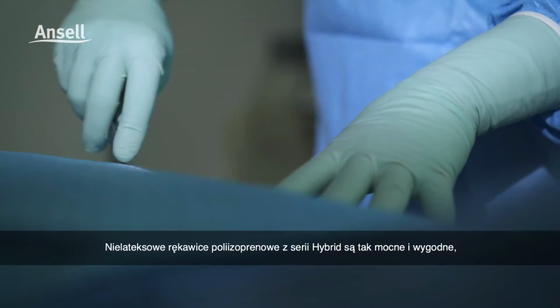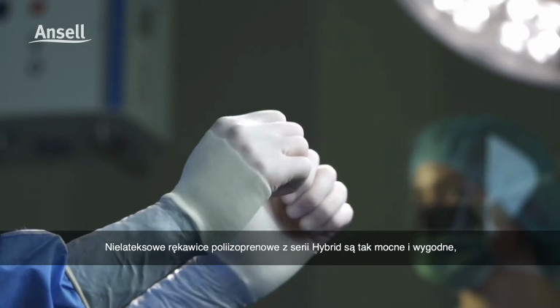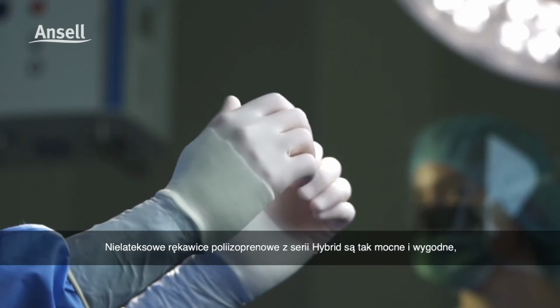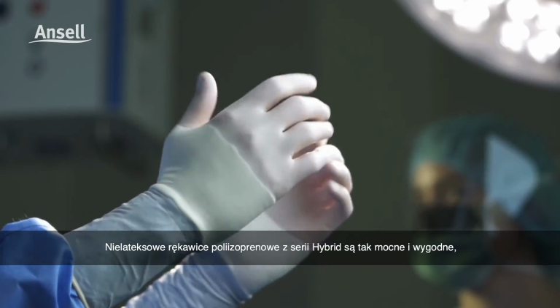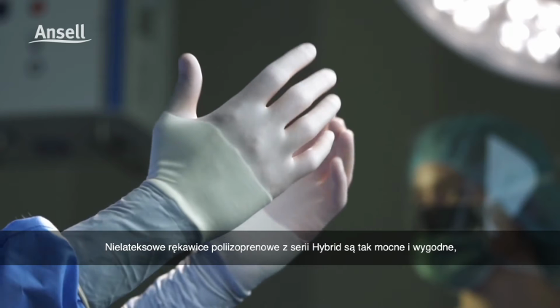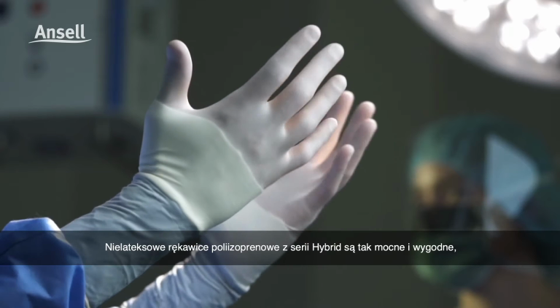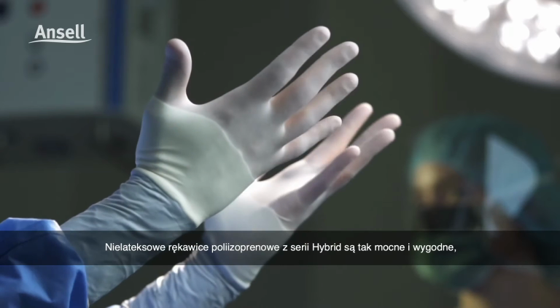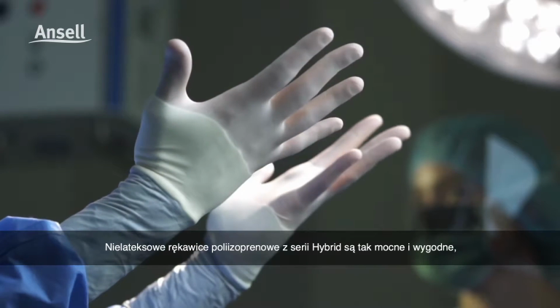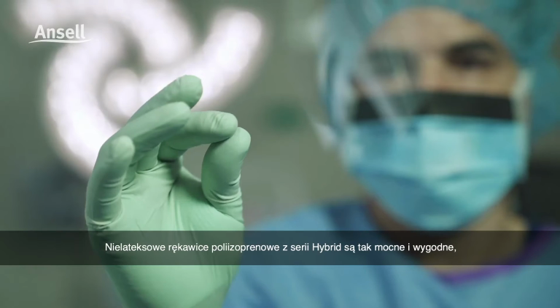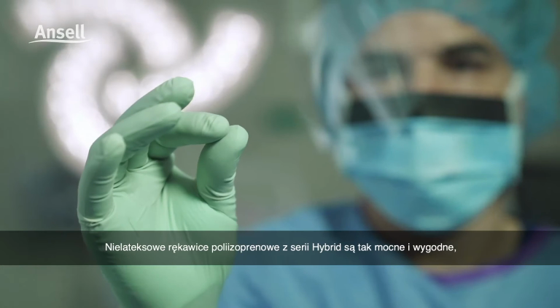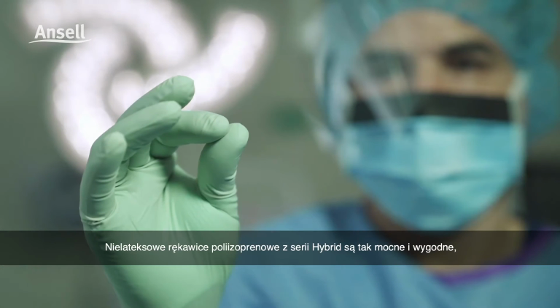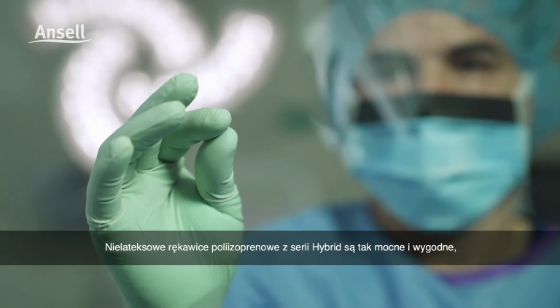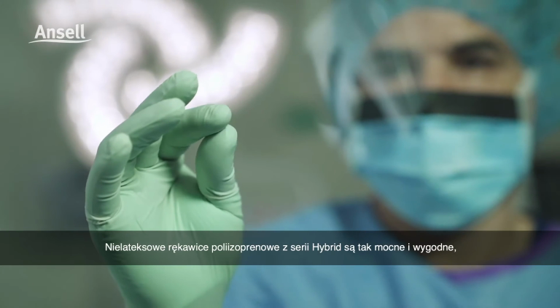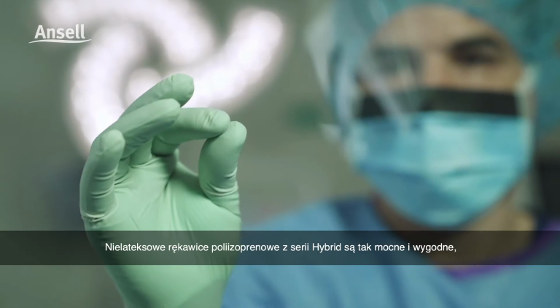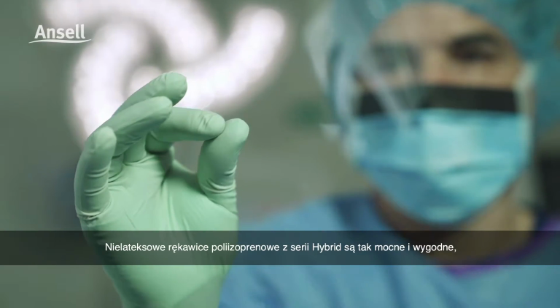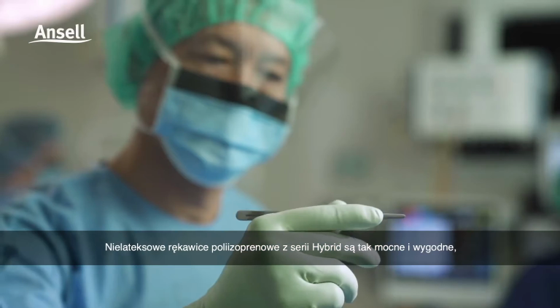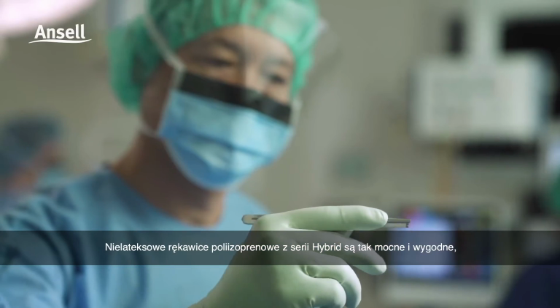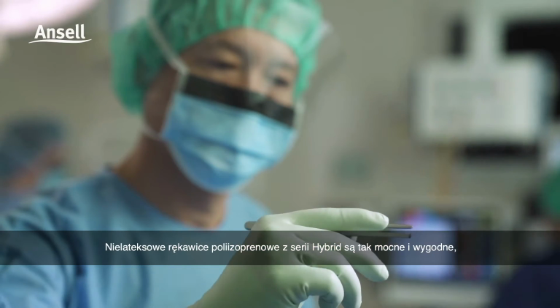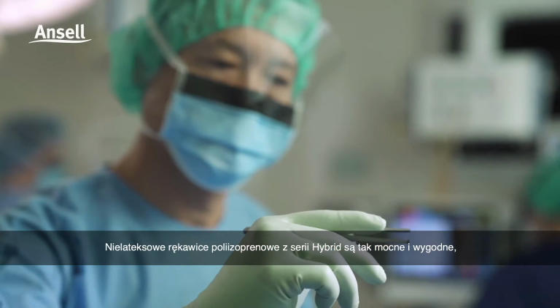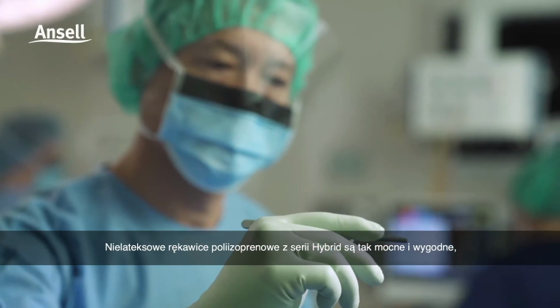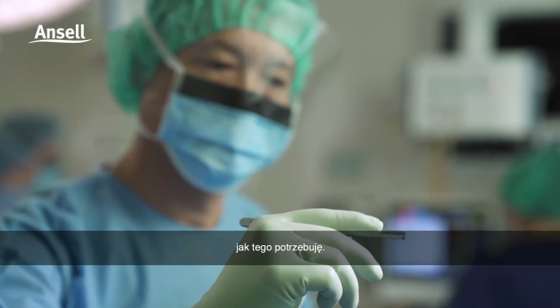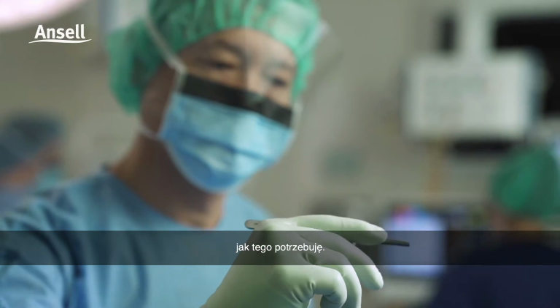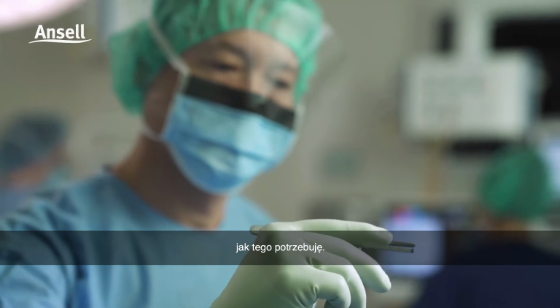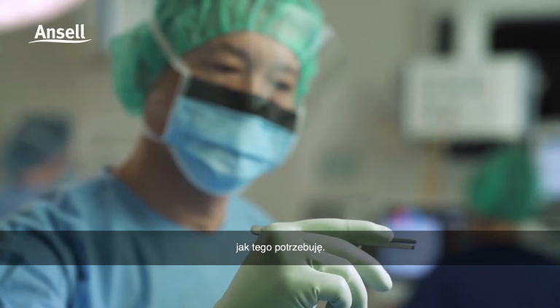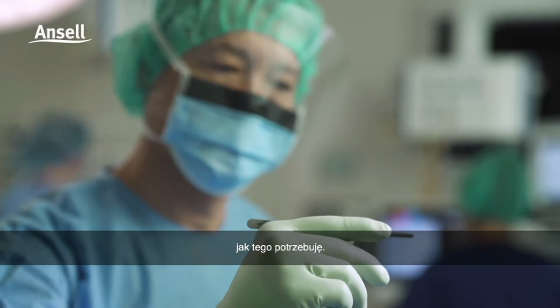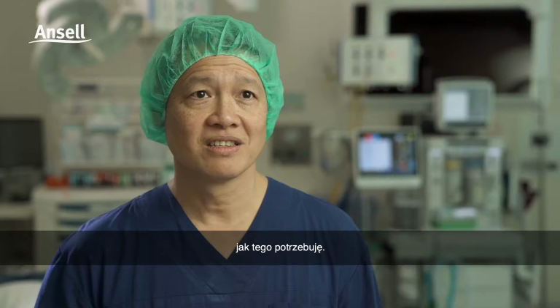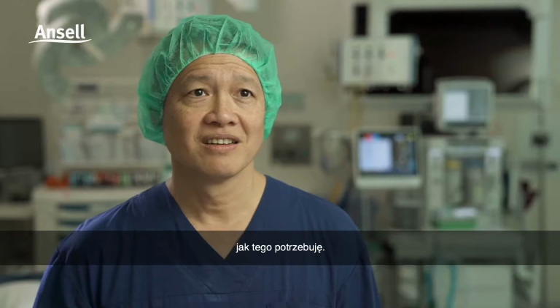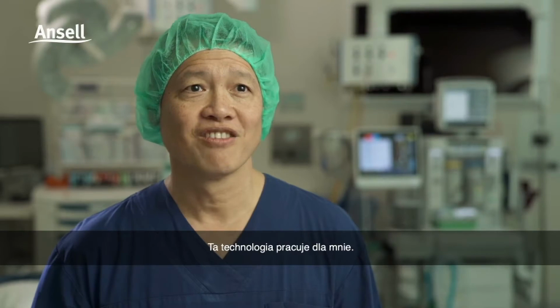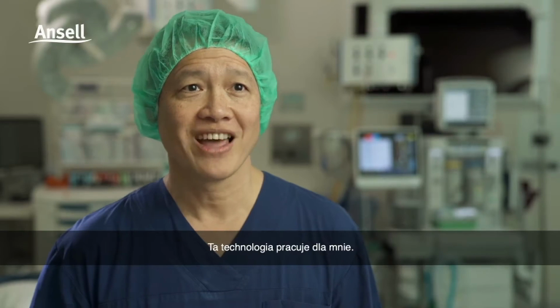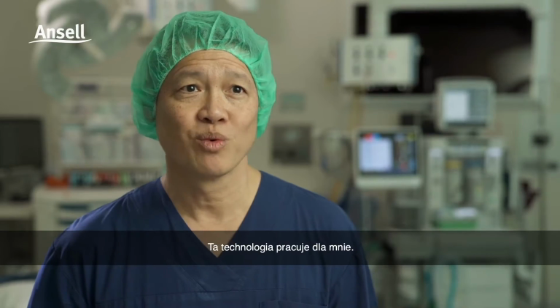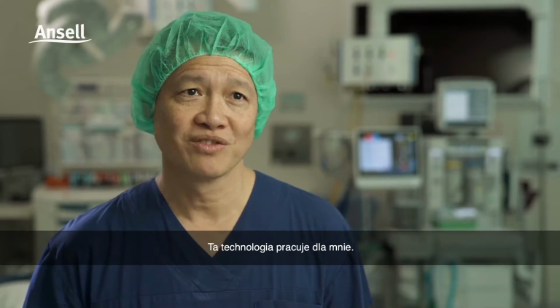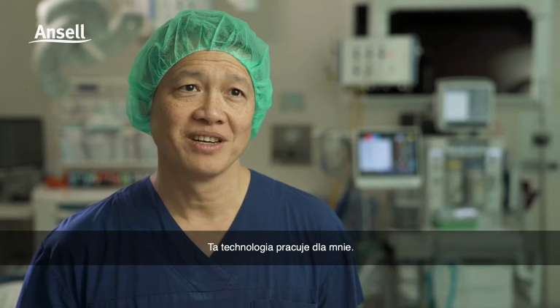A non-latex PI hybrid glove that combines the strength I need with the comfort I want. Well, that works for me.